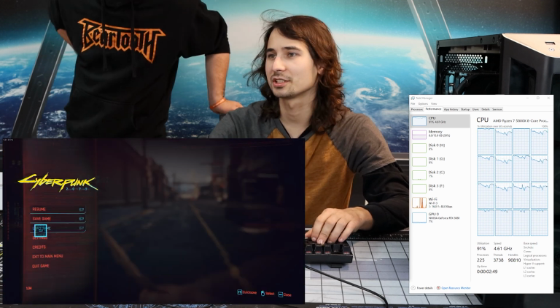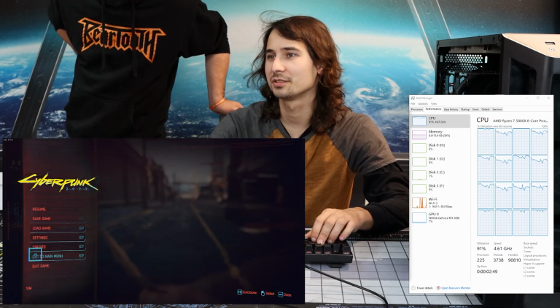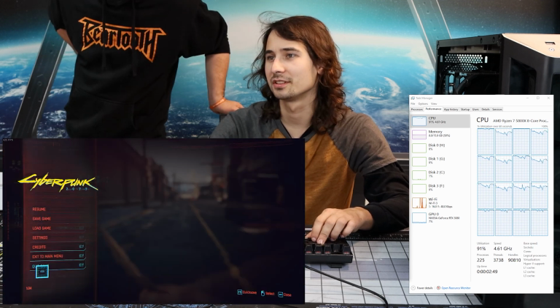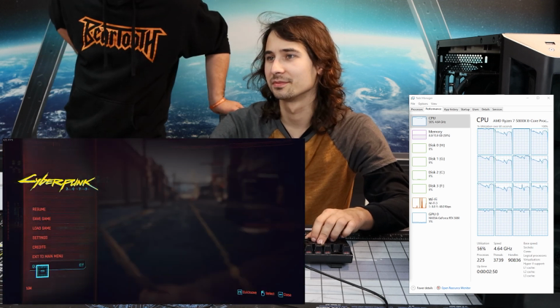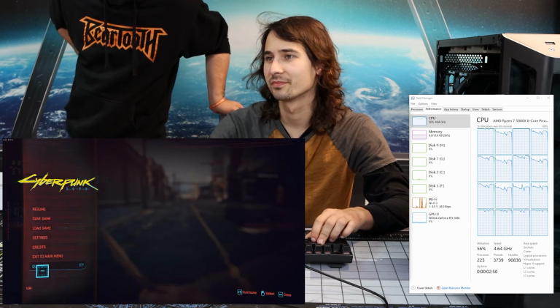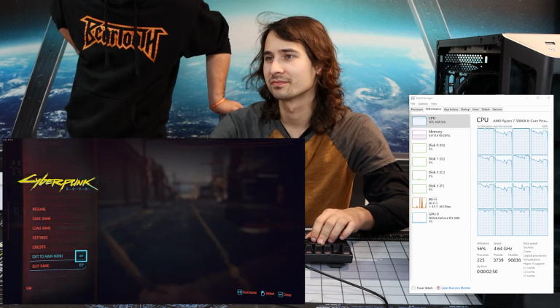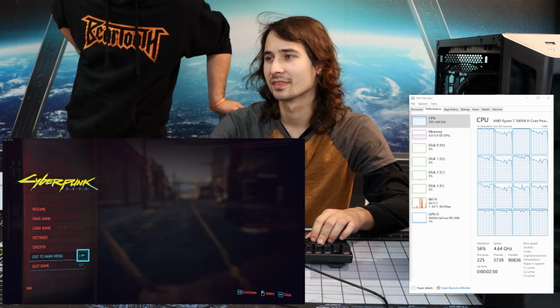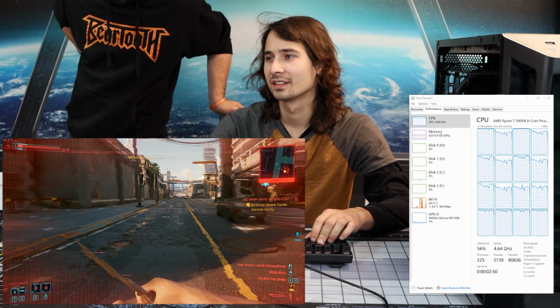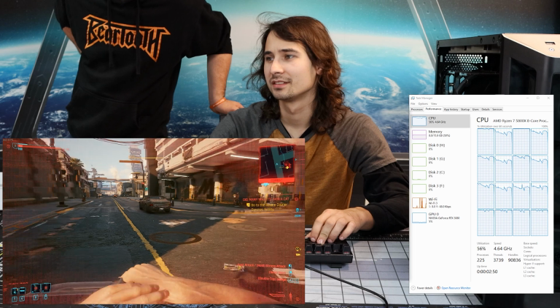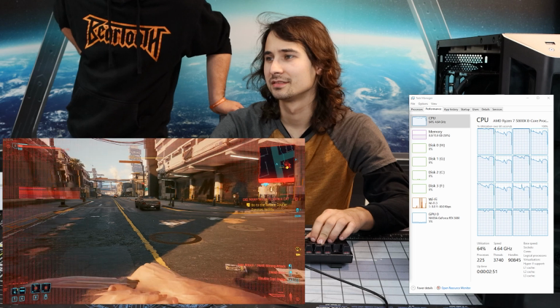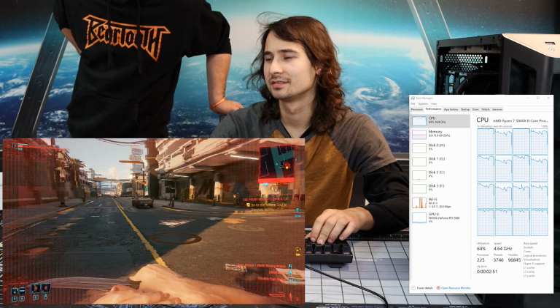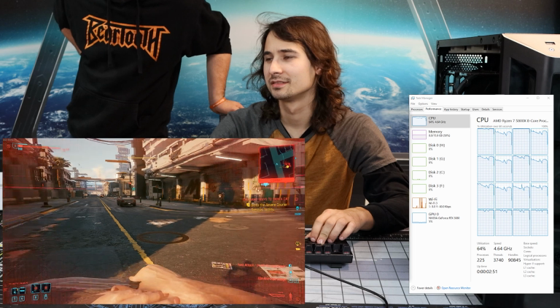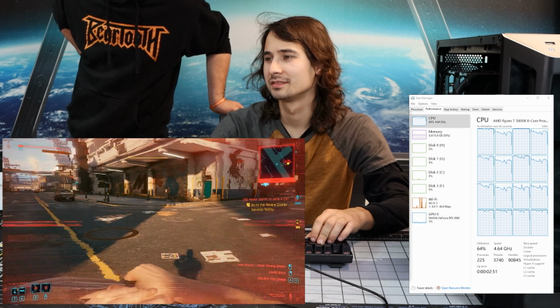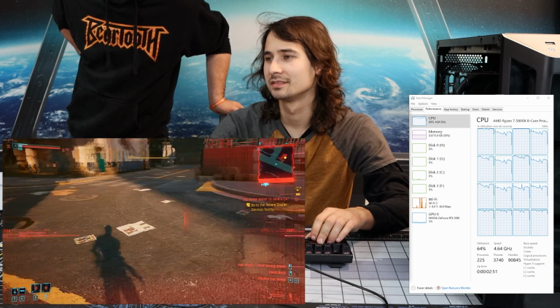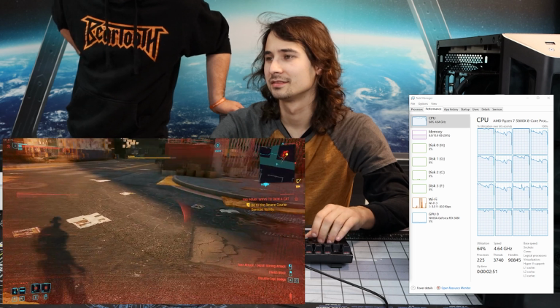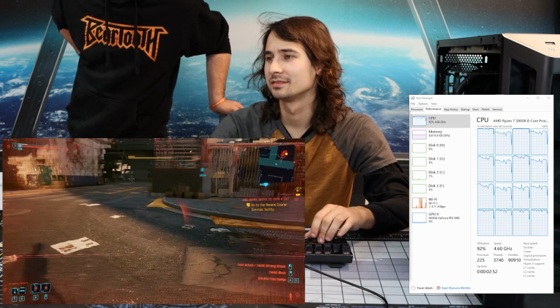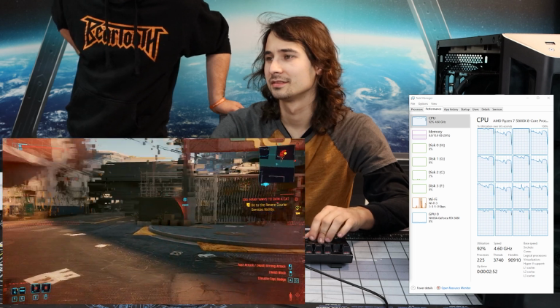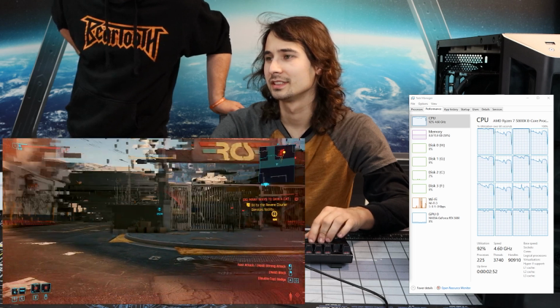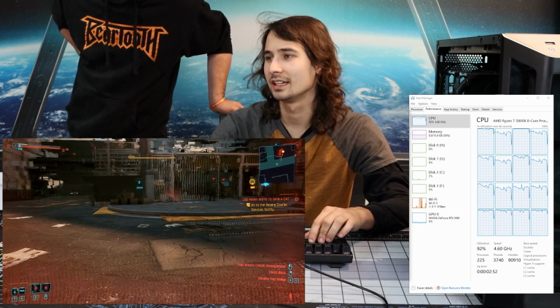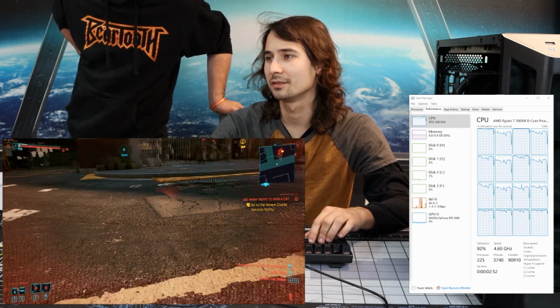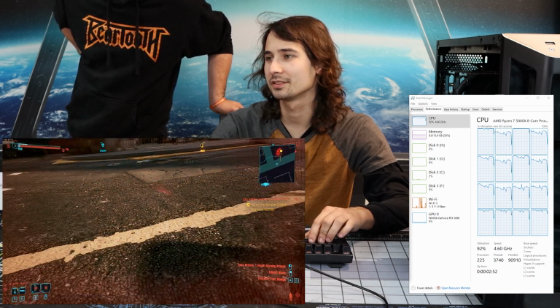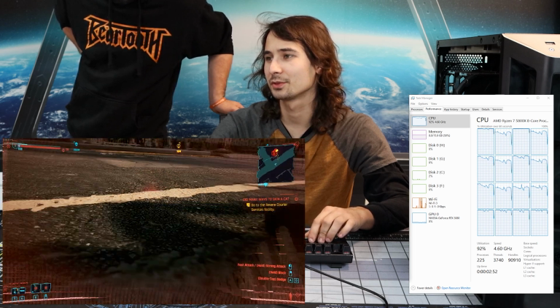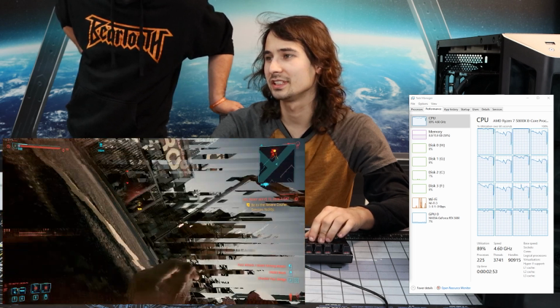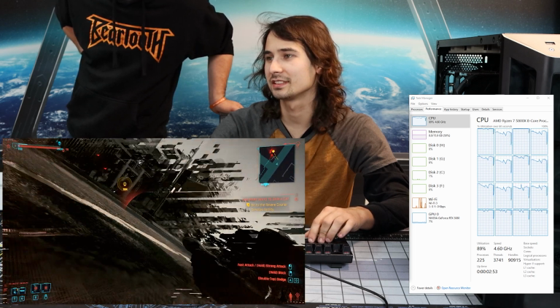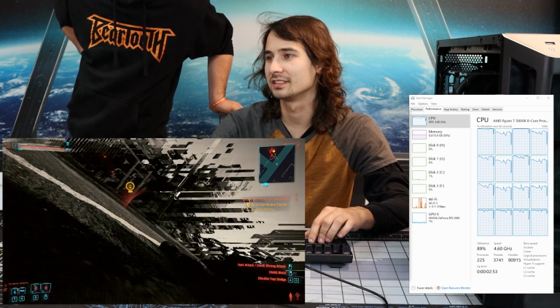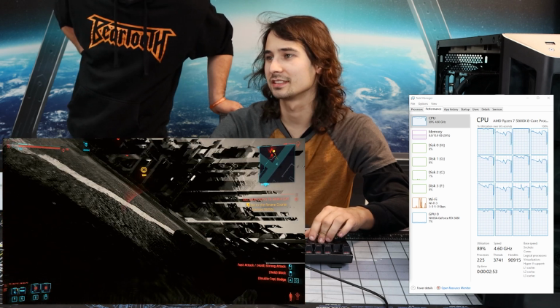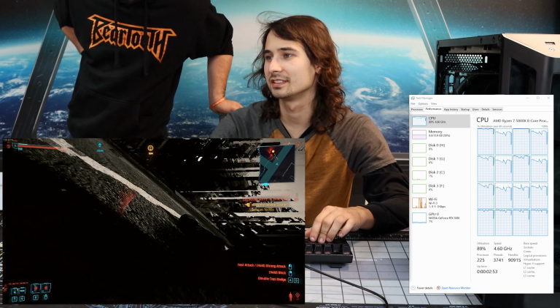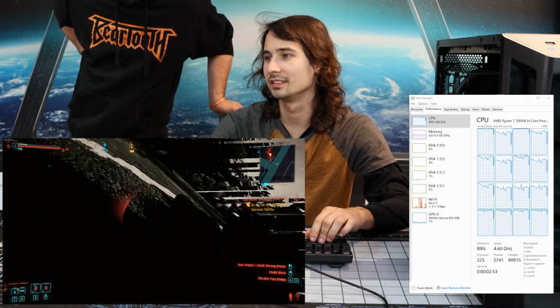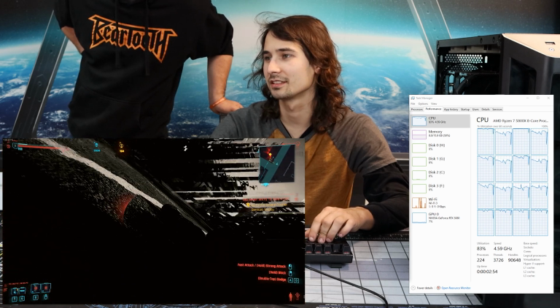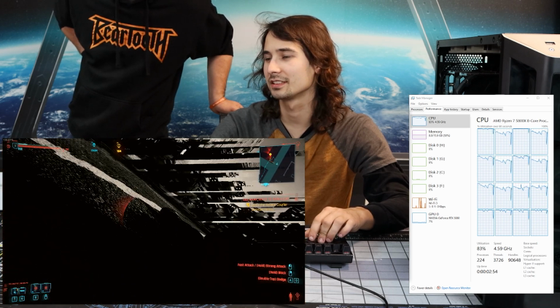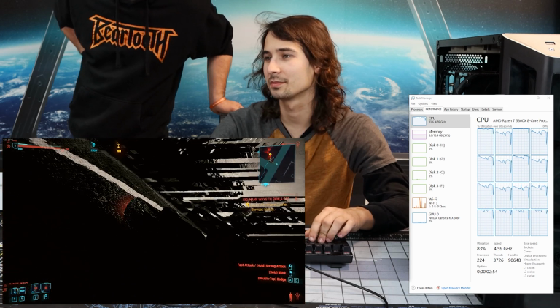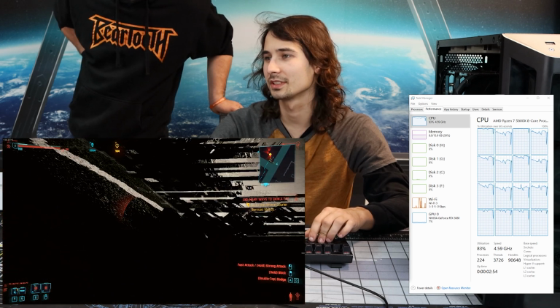This is at 3,200. So like 3,200 — the timings are 14, 16, 16, 30-something. RAM speed clearly makes a real difference.